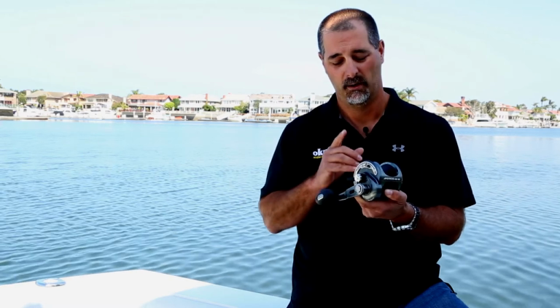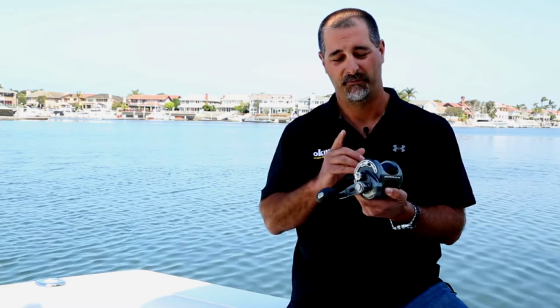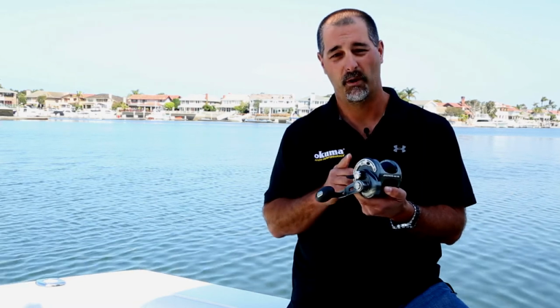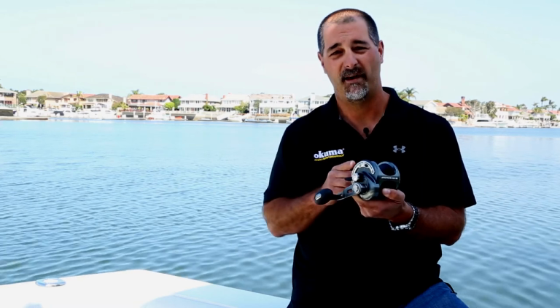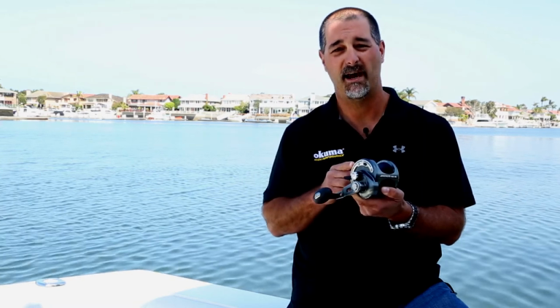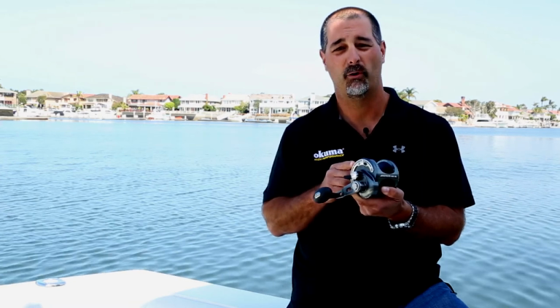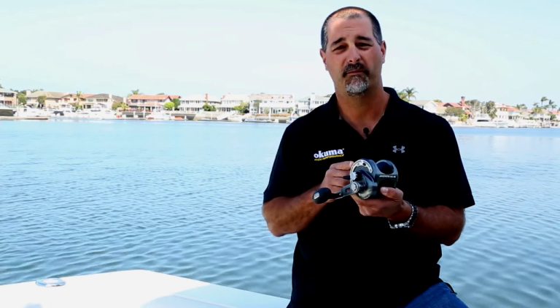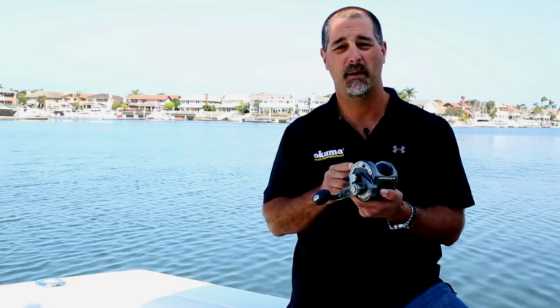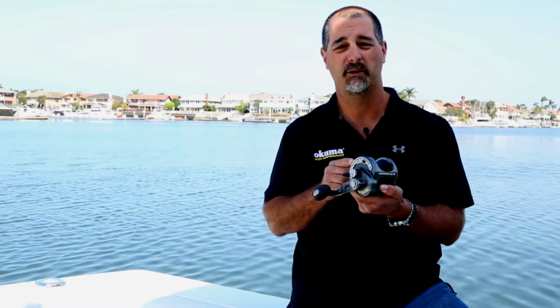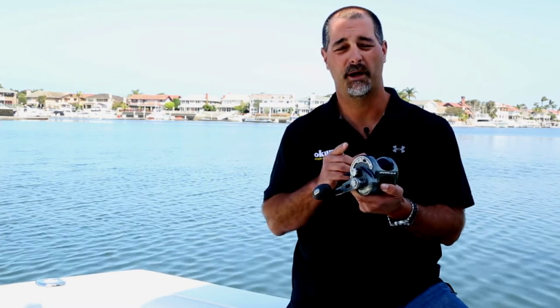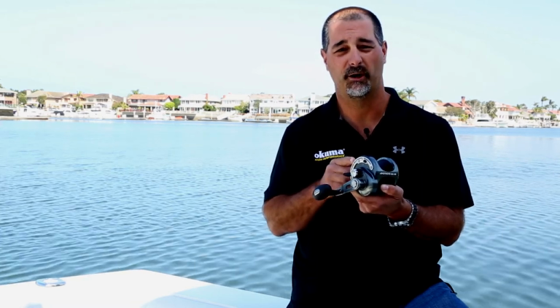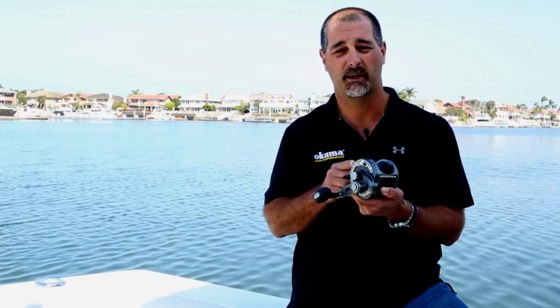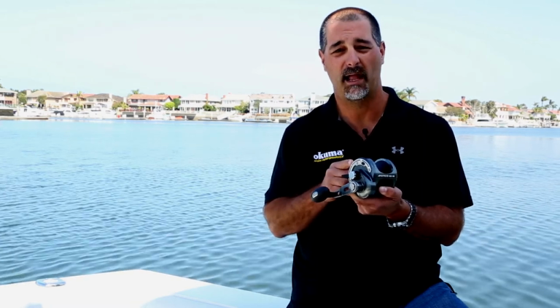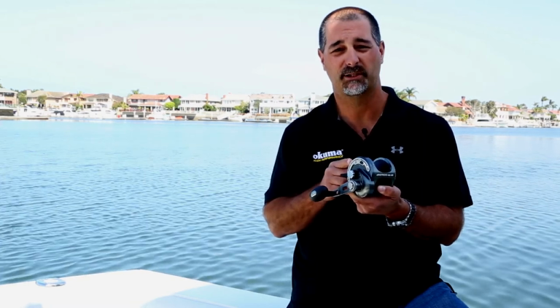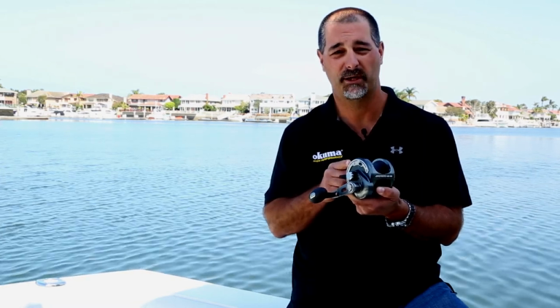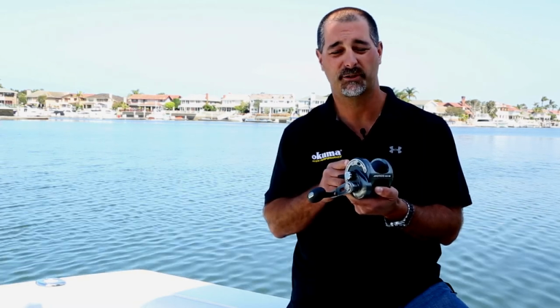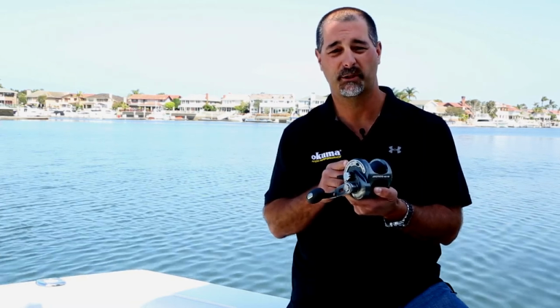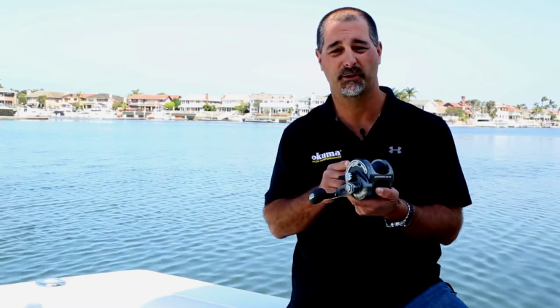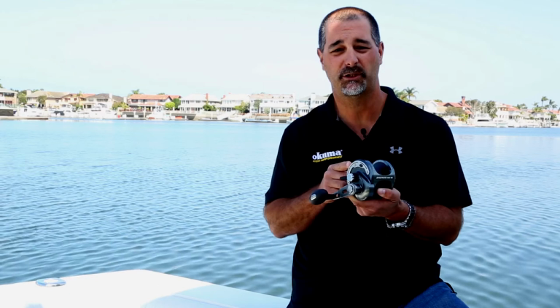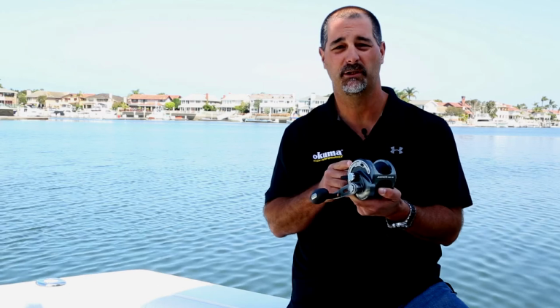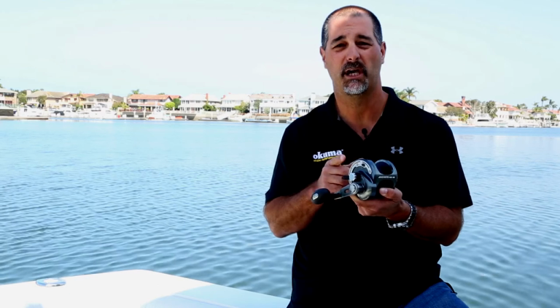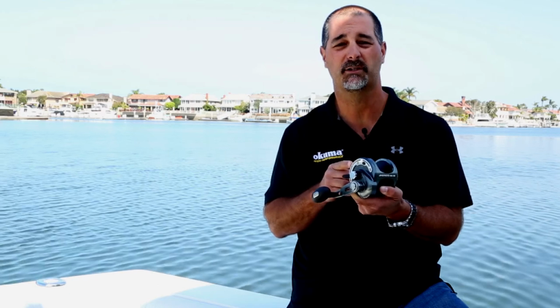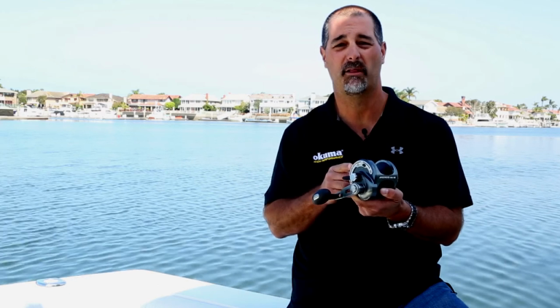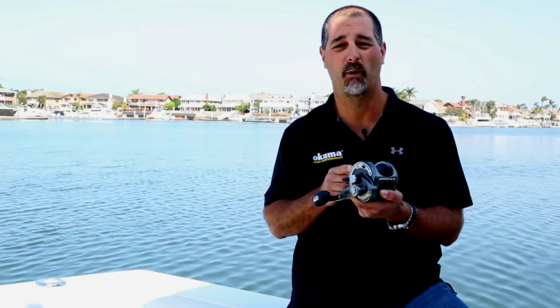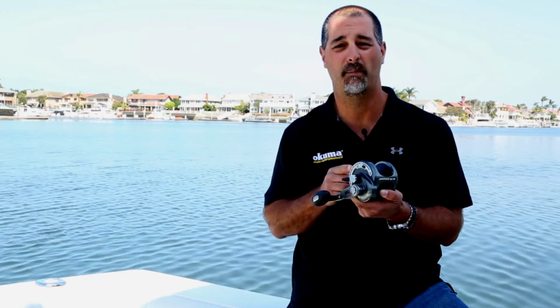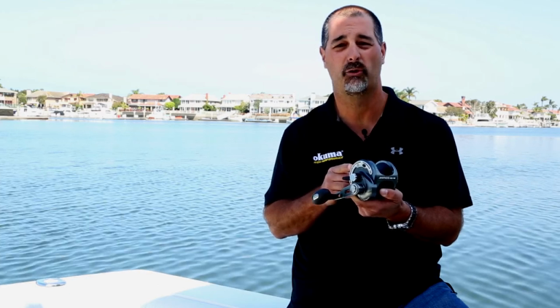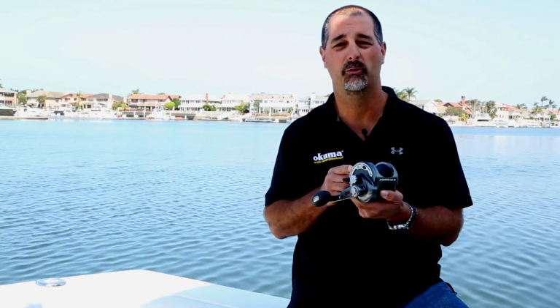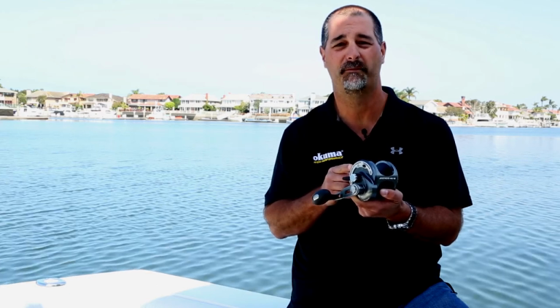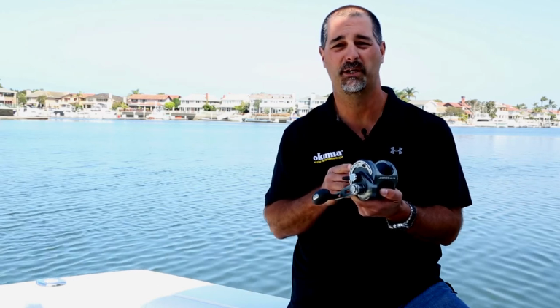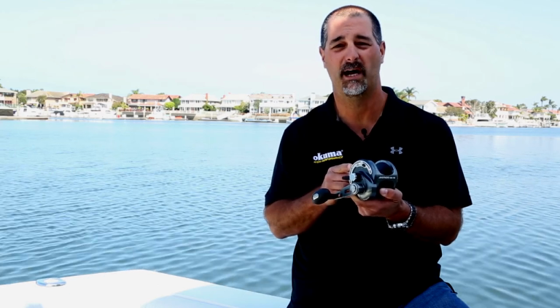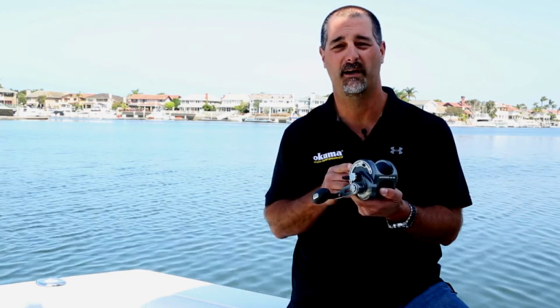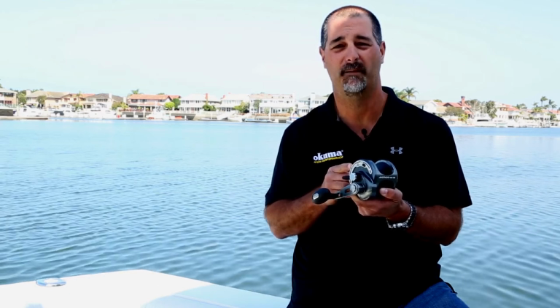If you want to find out more information about the Tournament Class Andros Special Edition, check us out on the web at okumafishing.com.